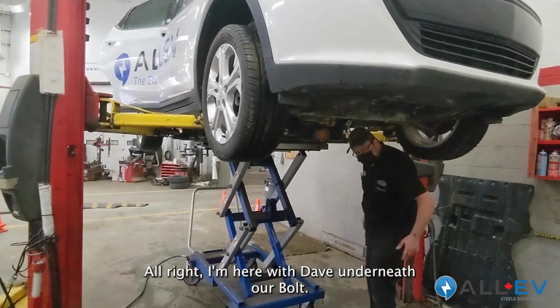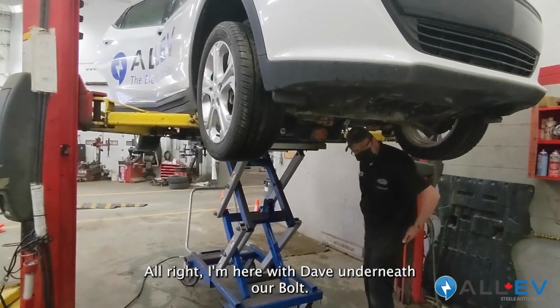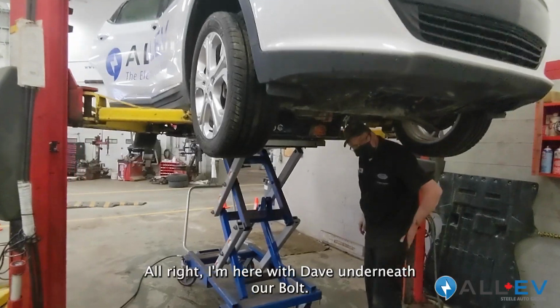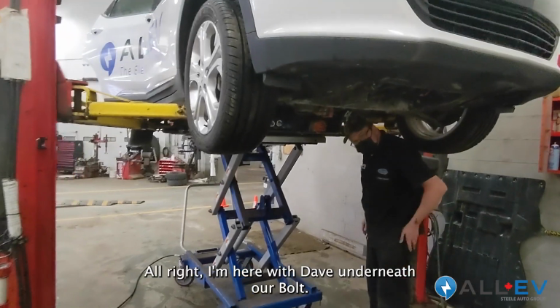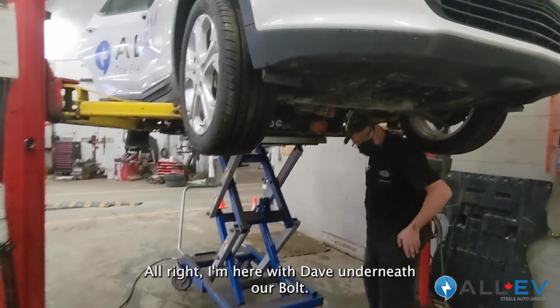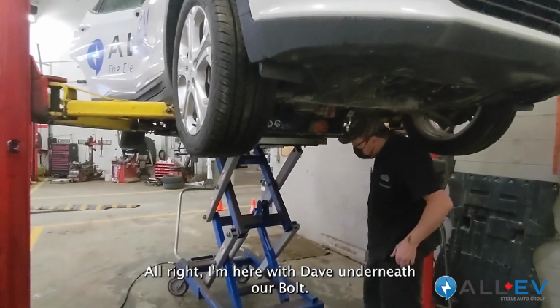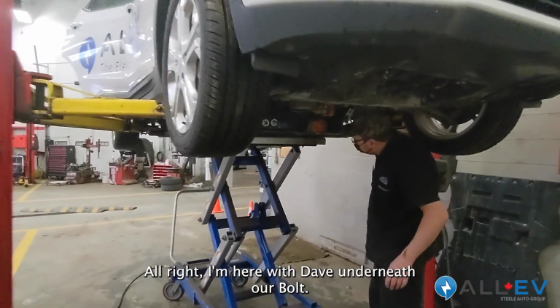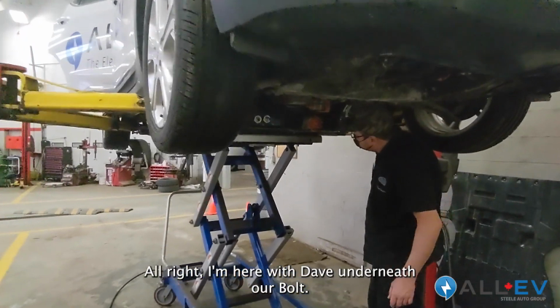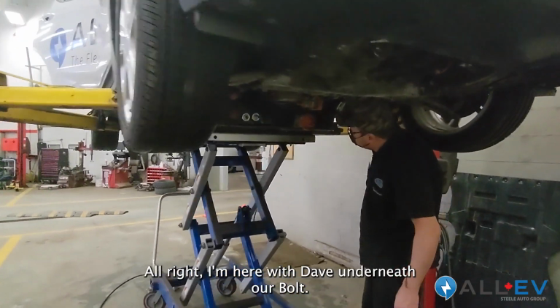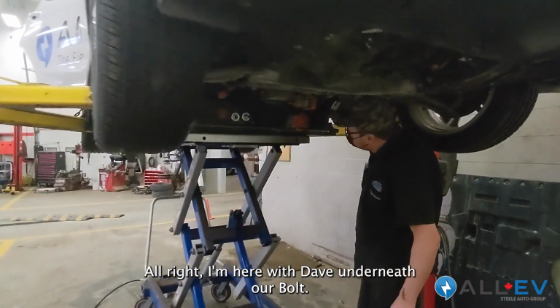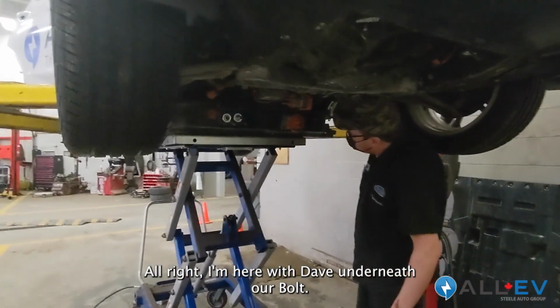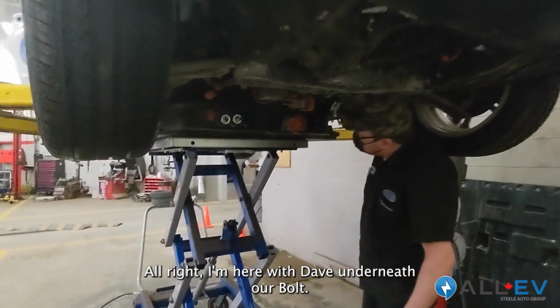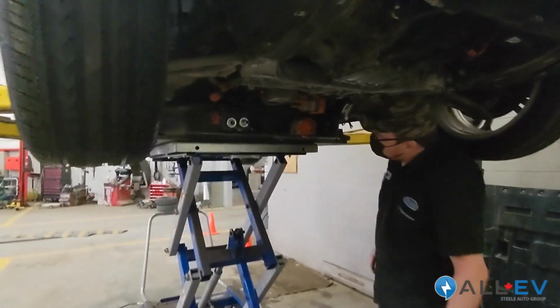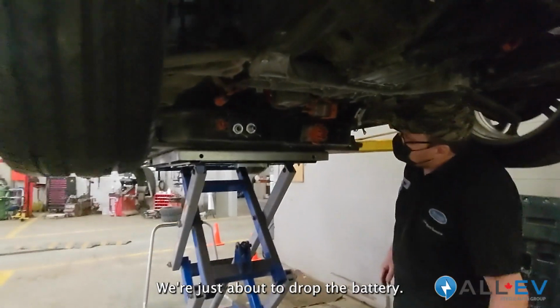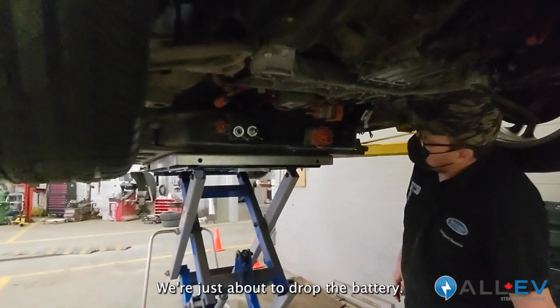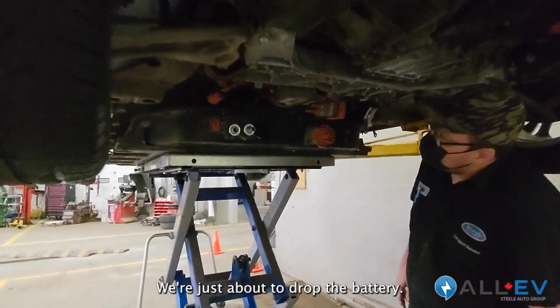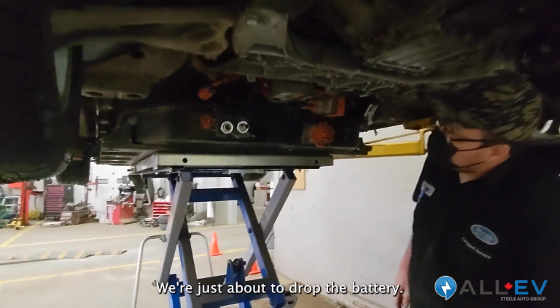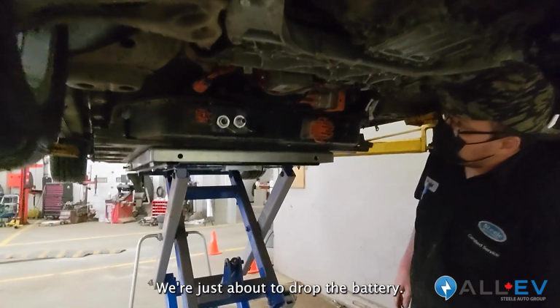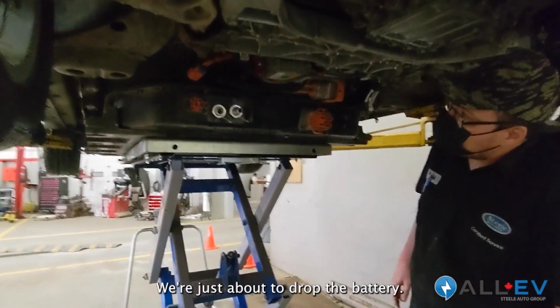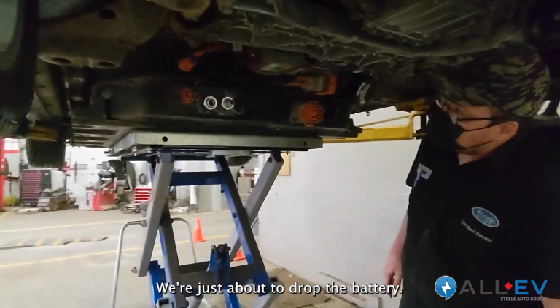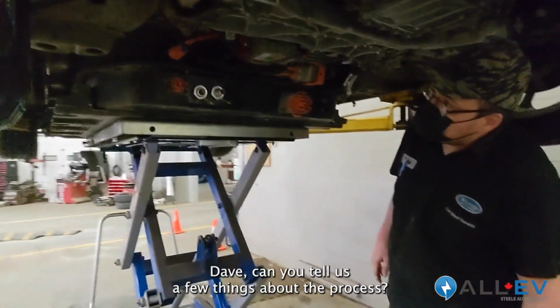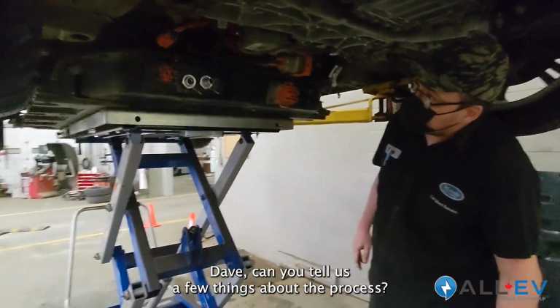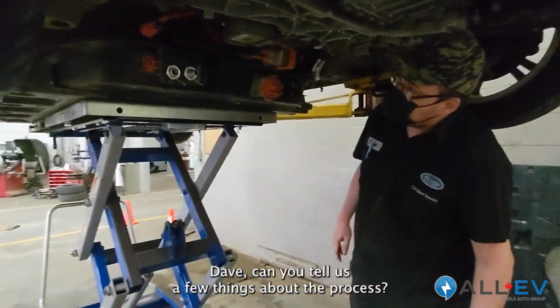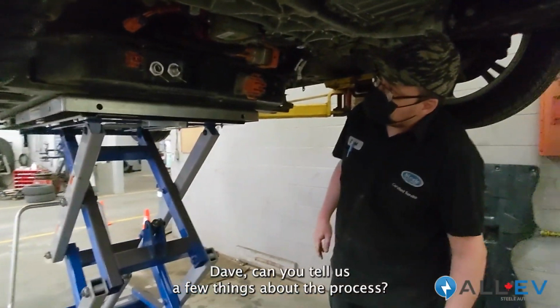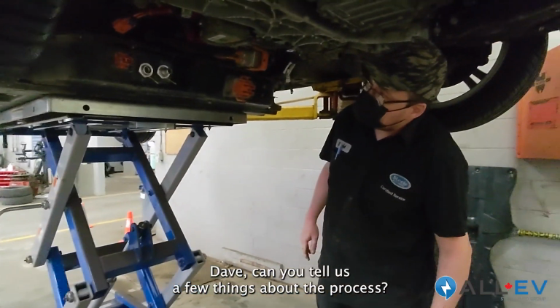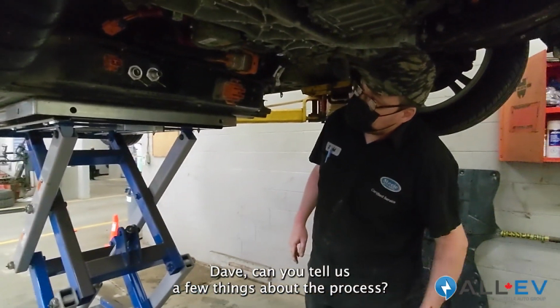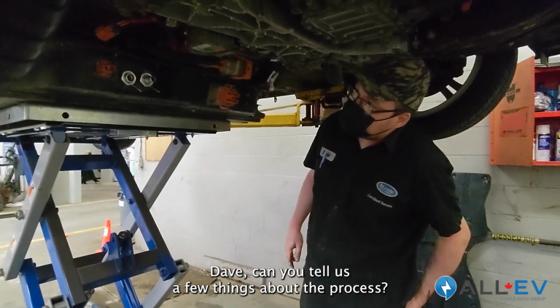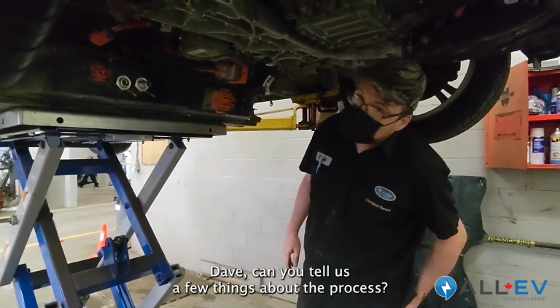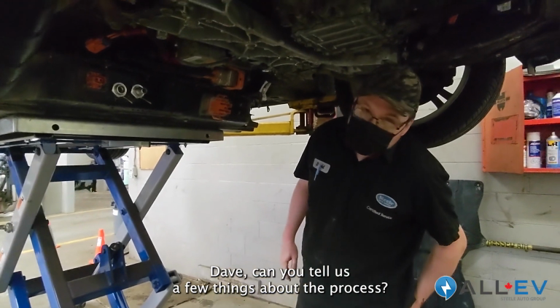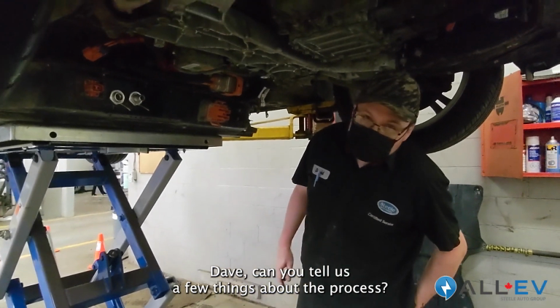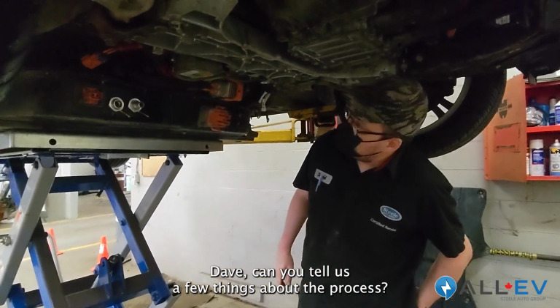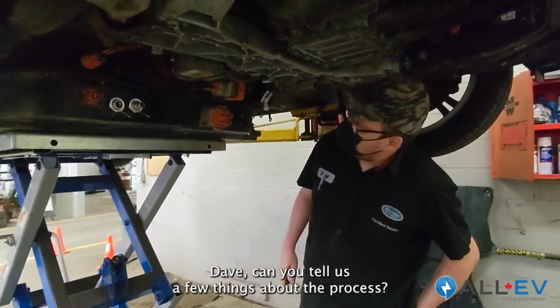I'm here with Dave underneath our Bolt. We're just about to drop the battery. Dave, can you tell us a few things about the process?